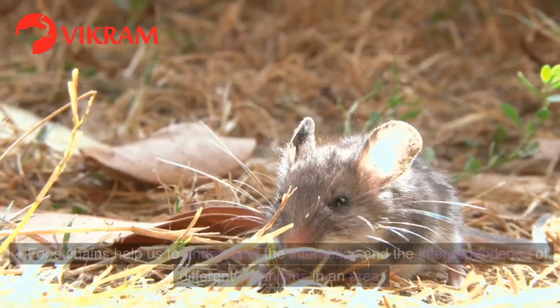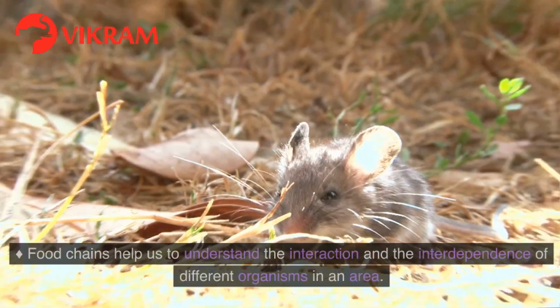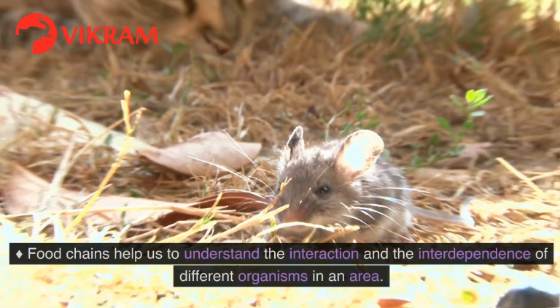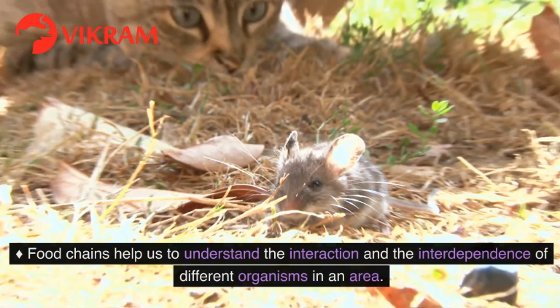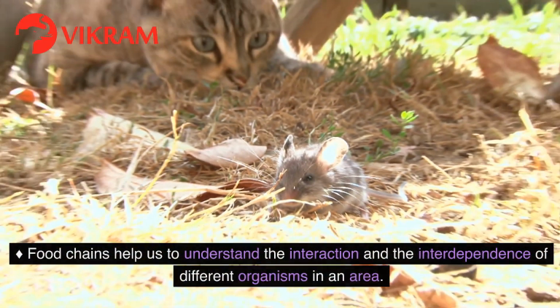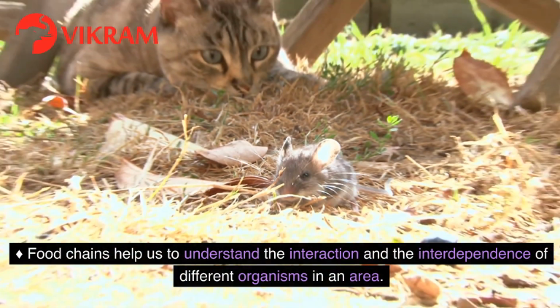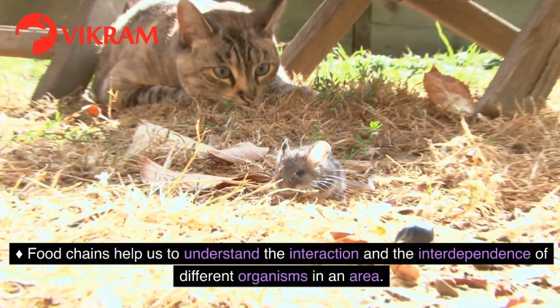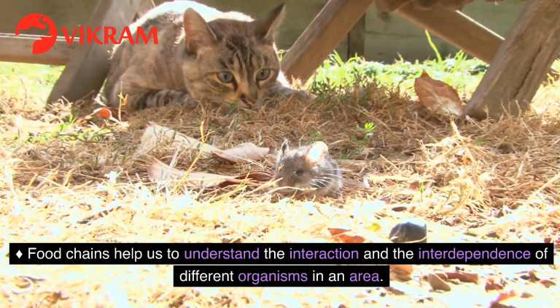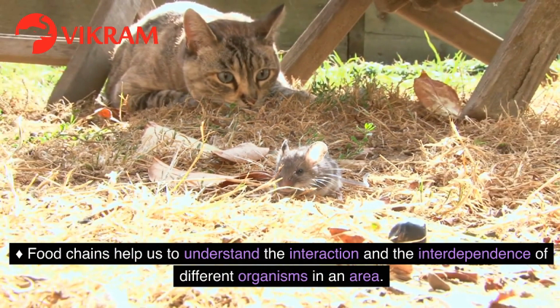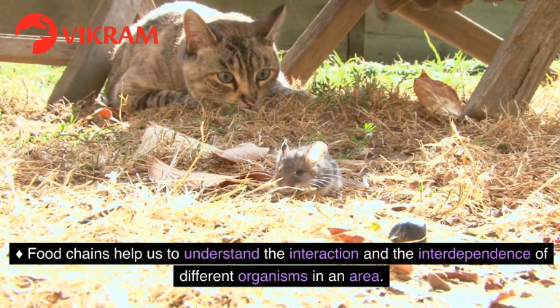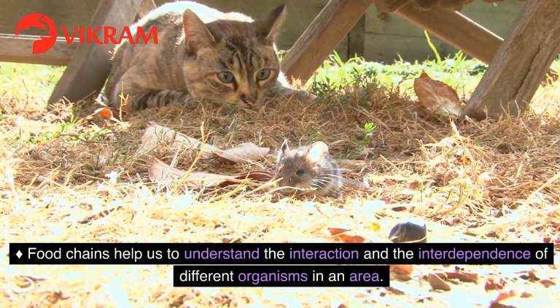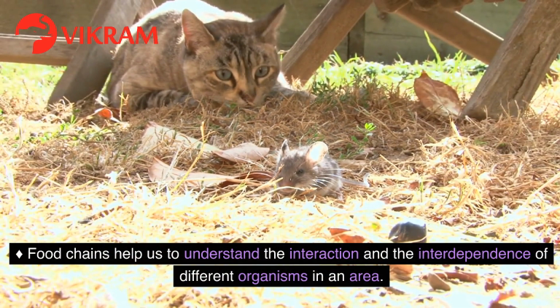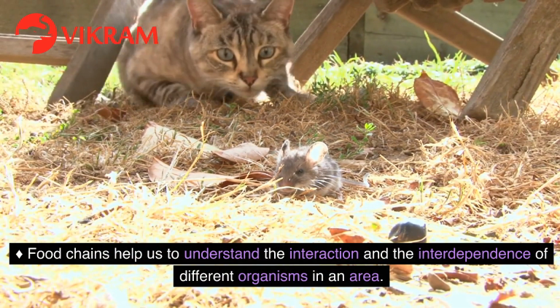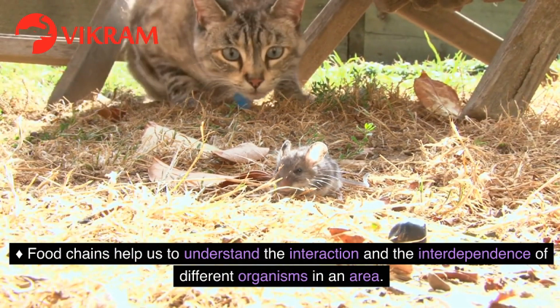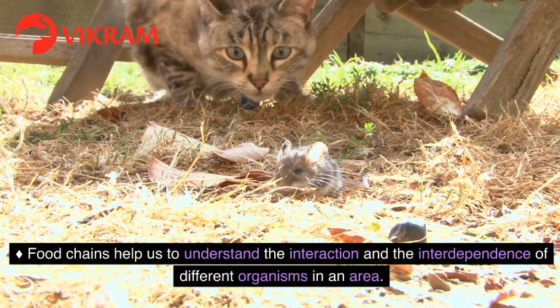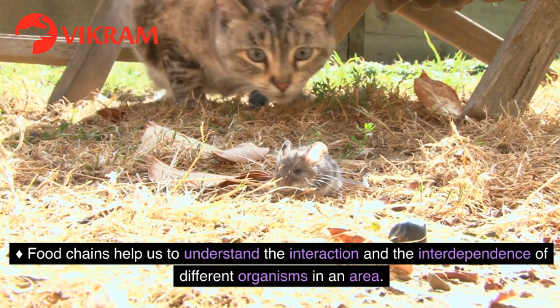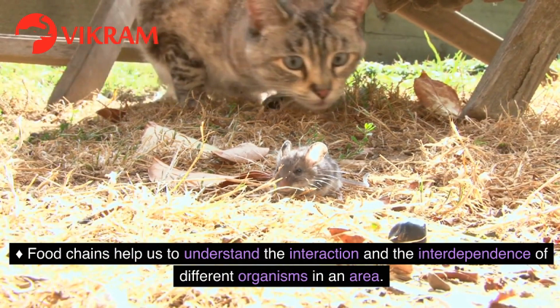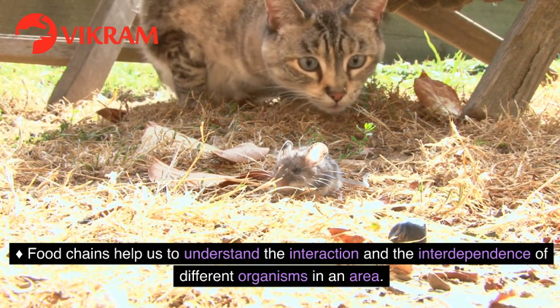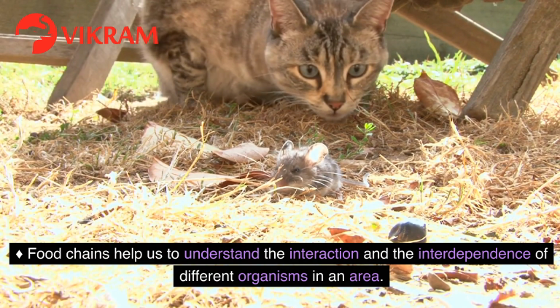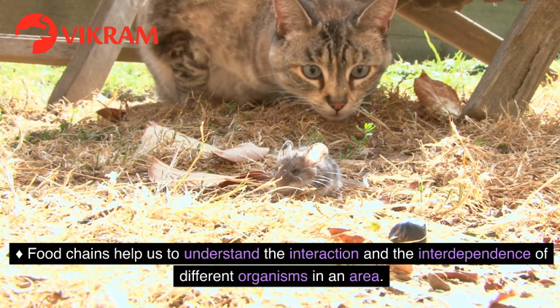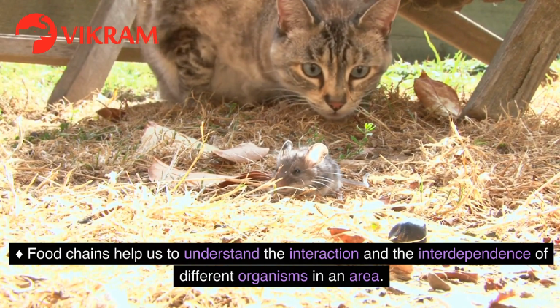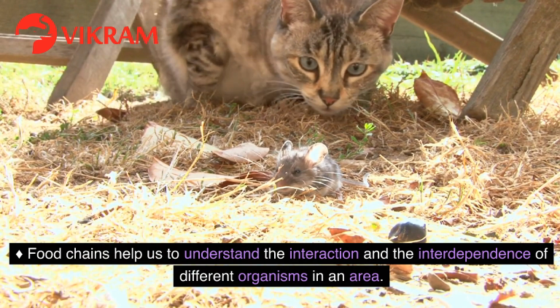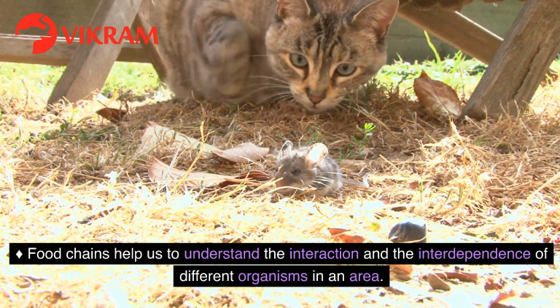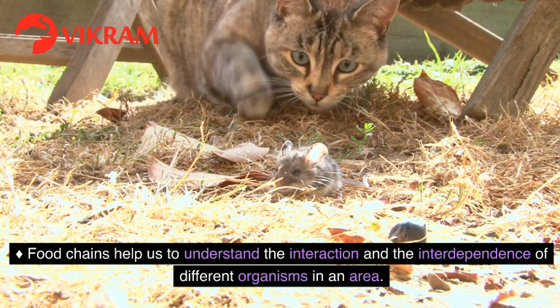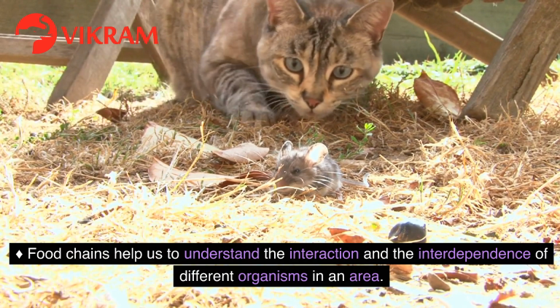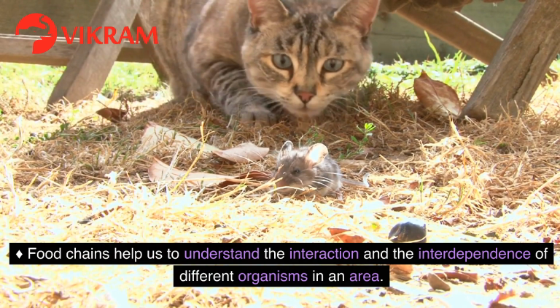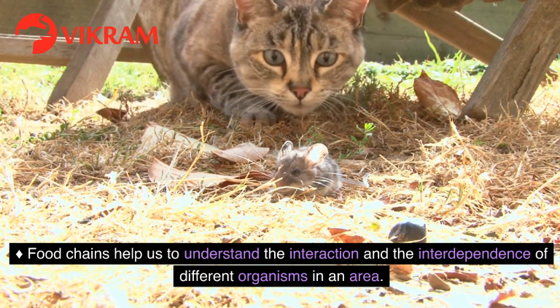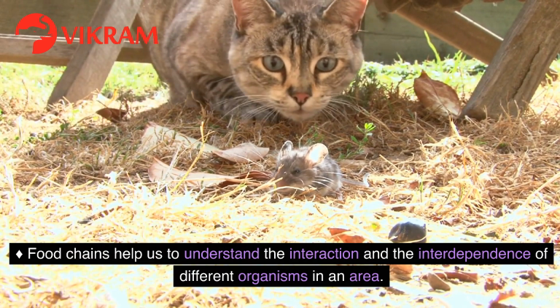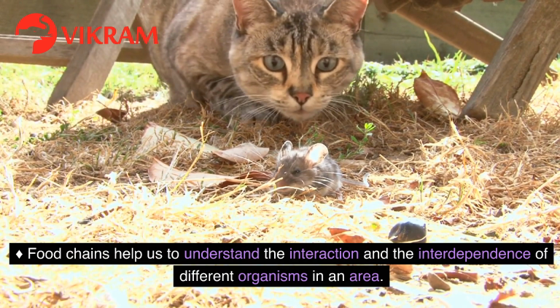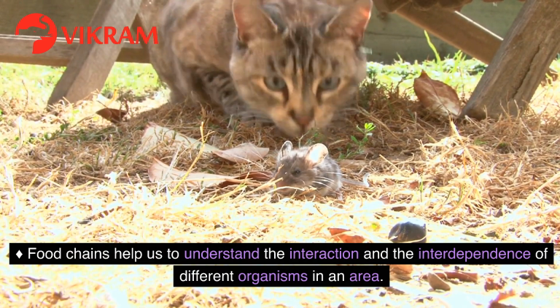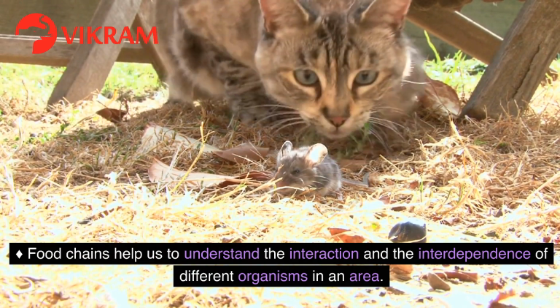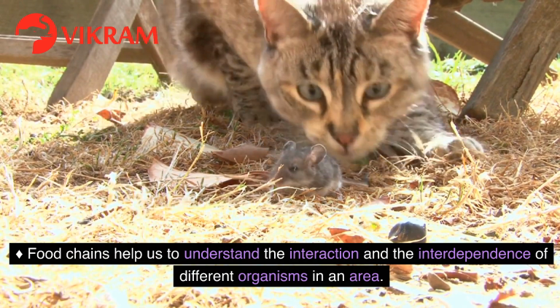Food chains help us to understand the interaction and the interdependence of different organisms in an area.